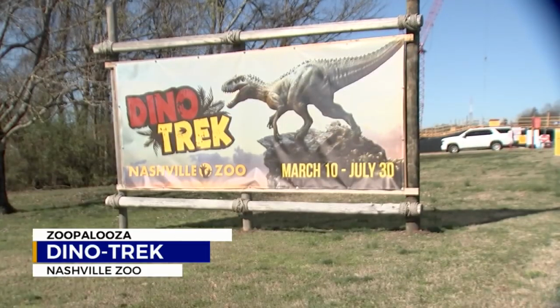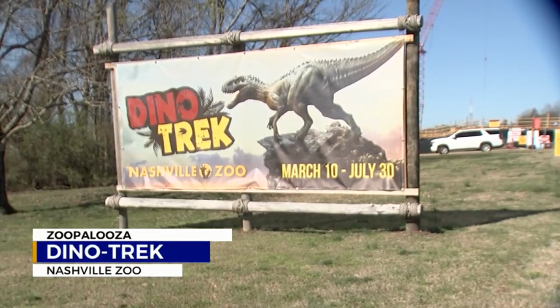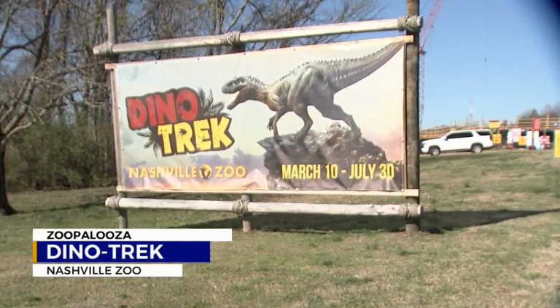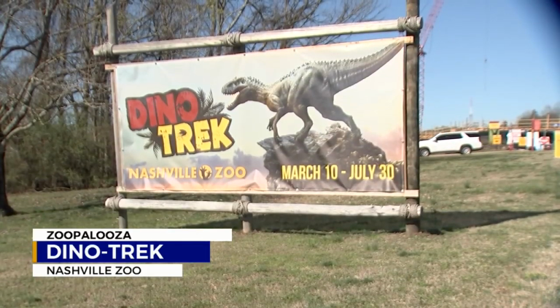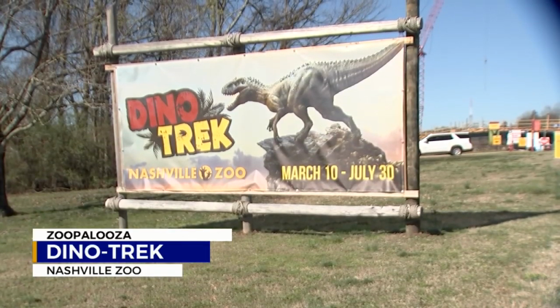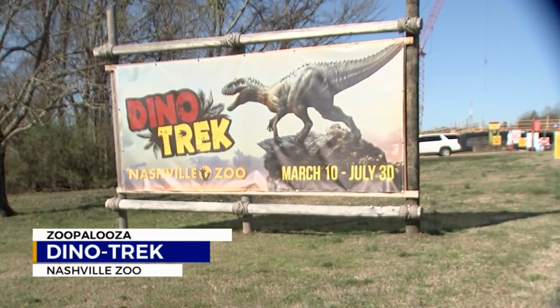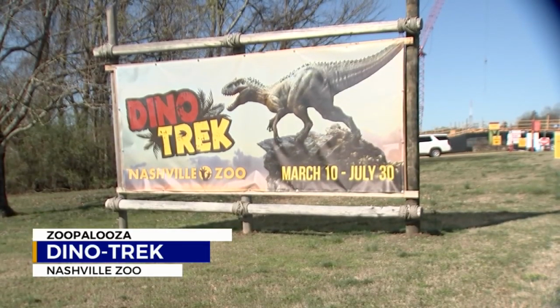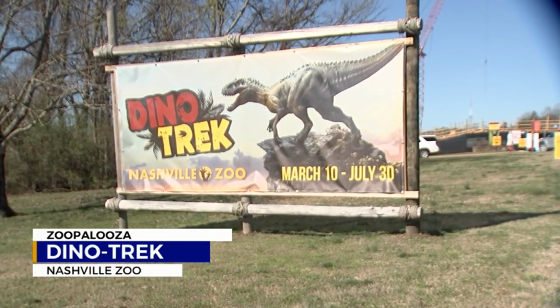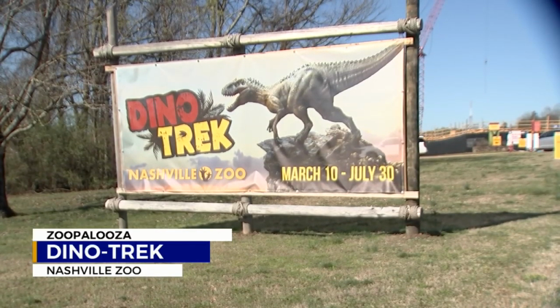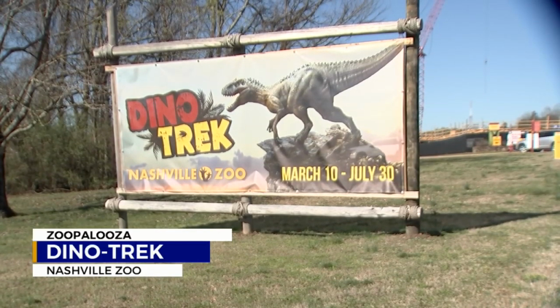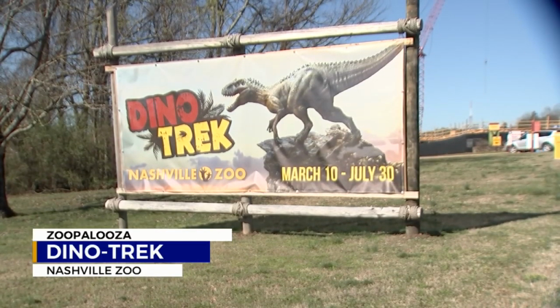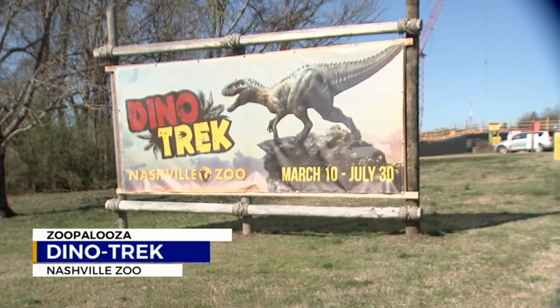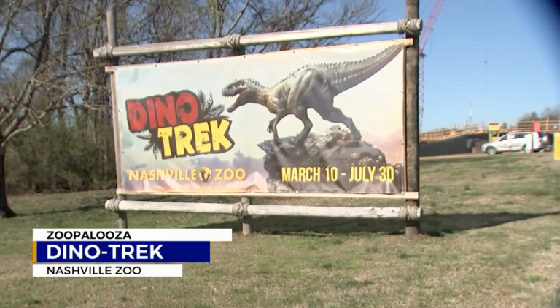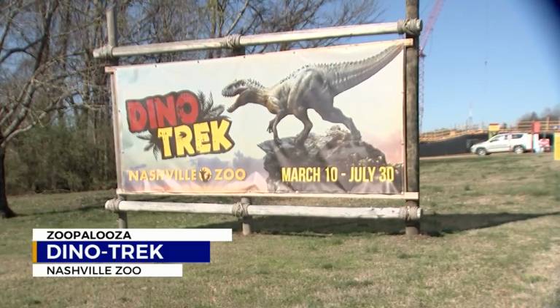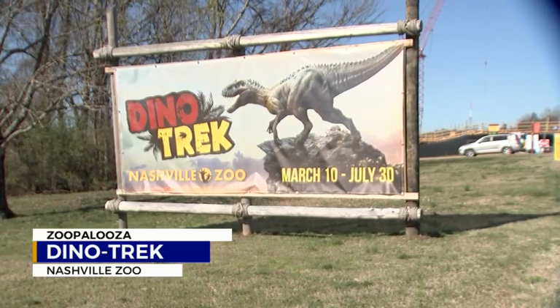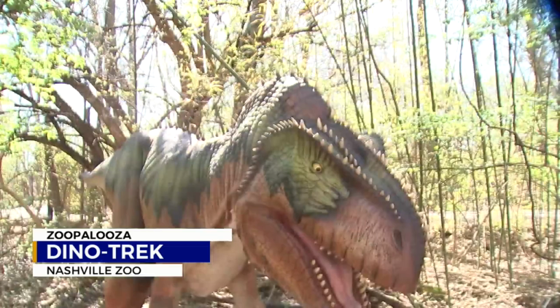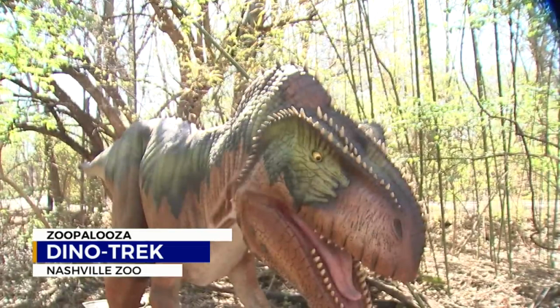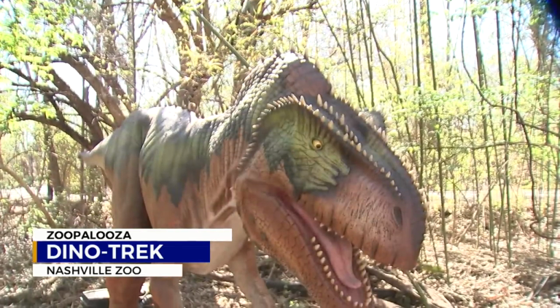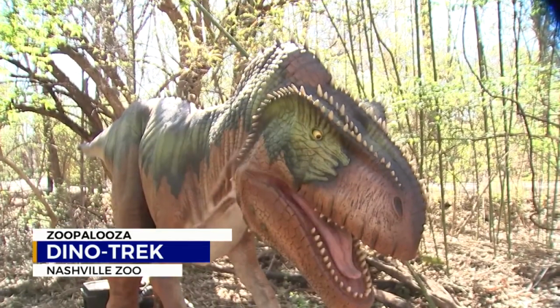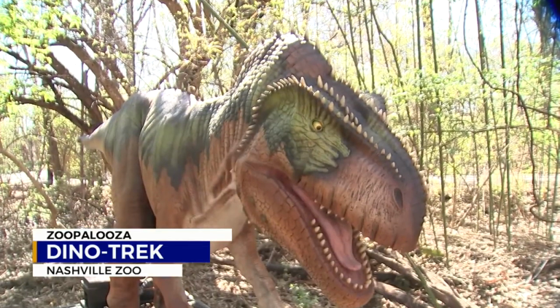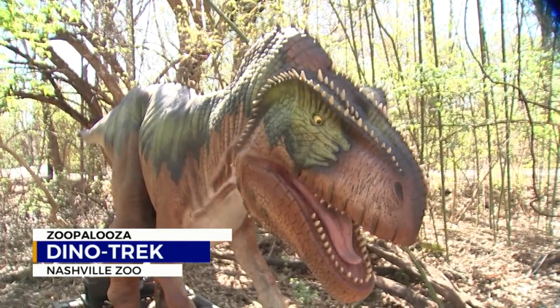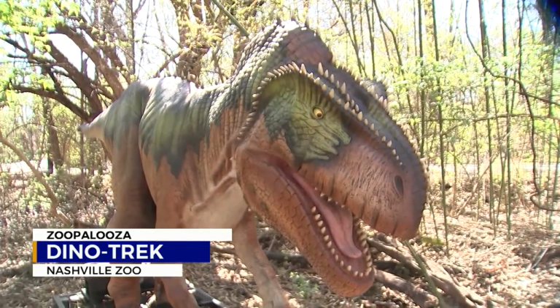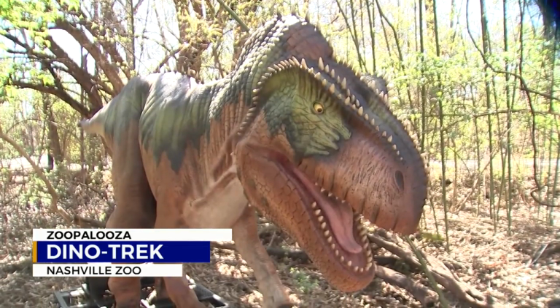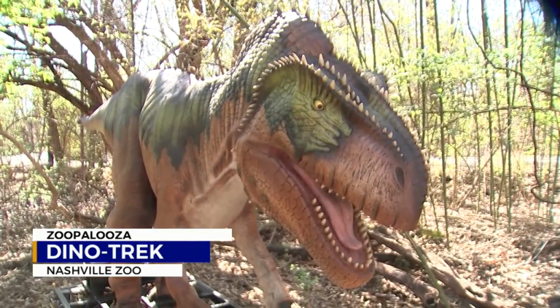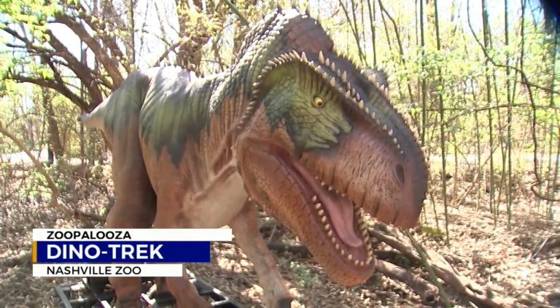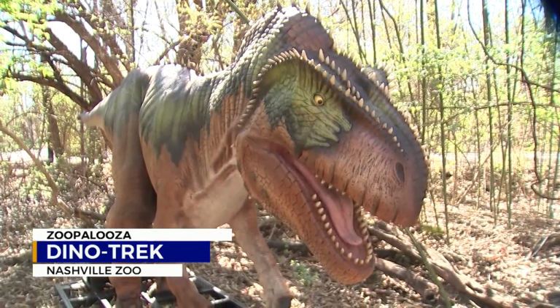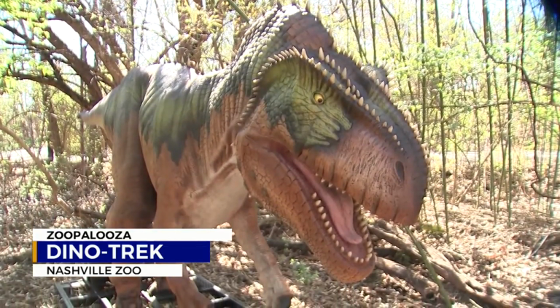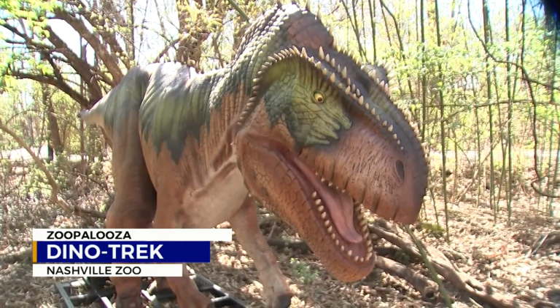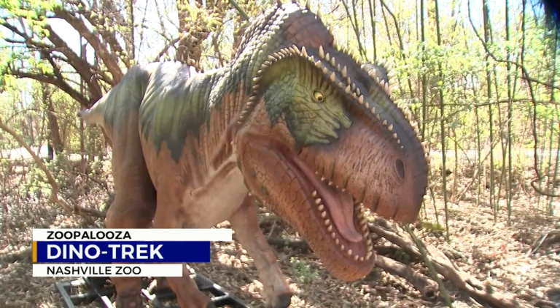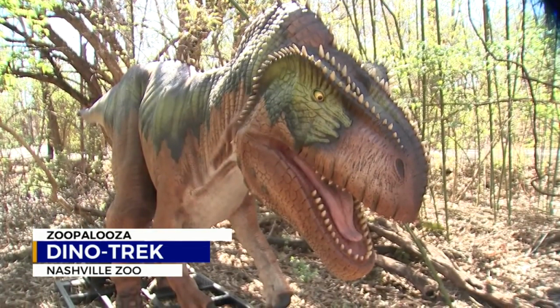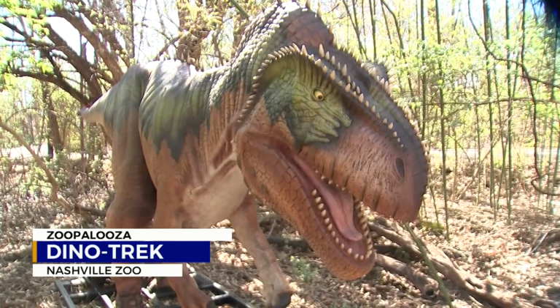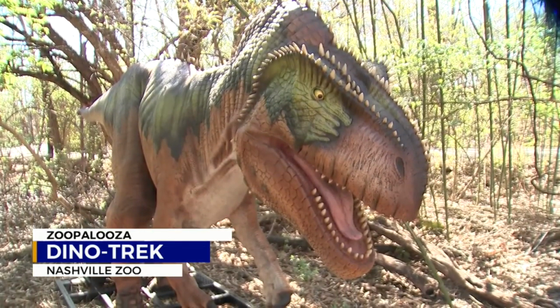DinoTrek will be at the Nashville Zoo from now until July 30th. For this week's Zoopalooza, I'm Davis Nolan, News 2.